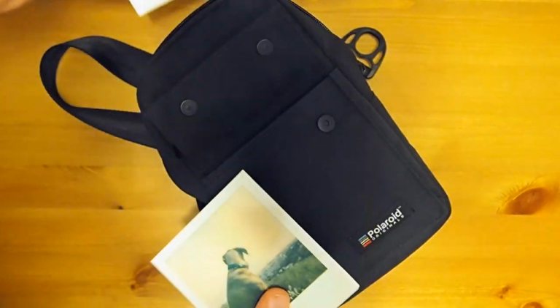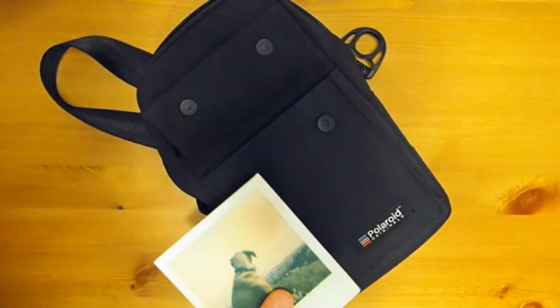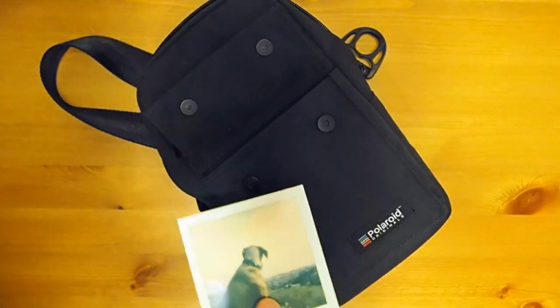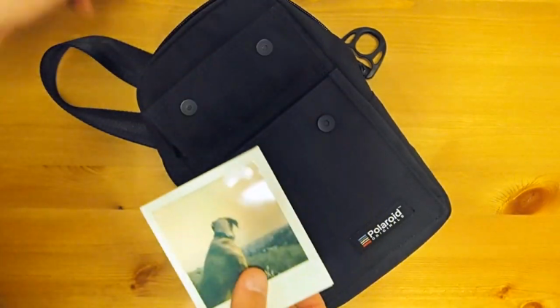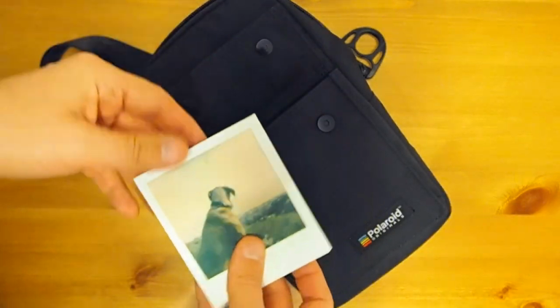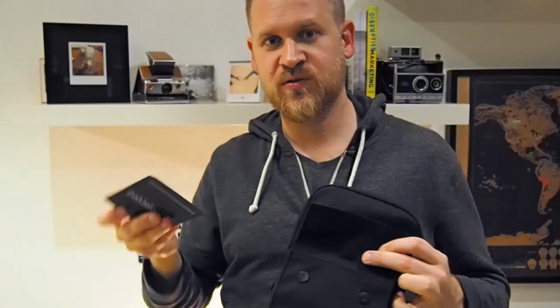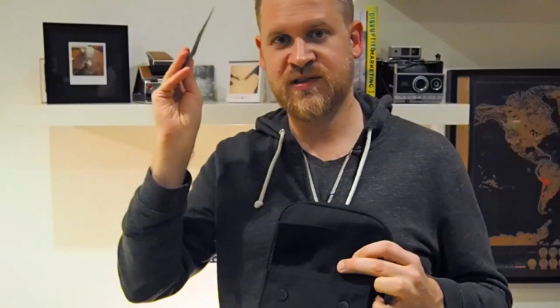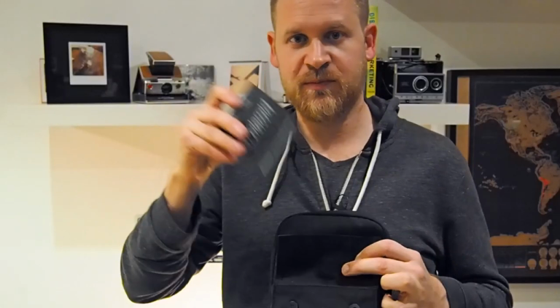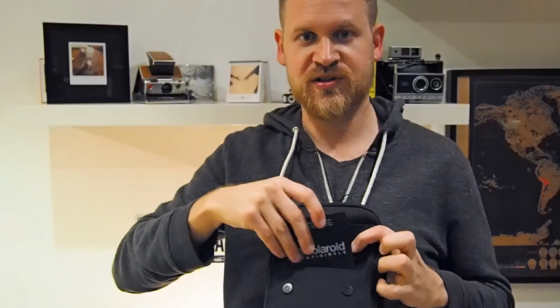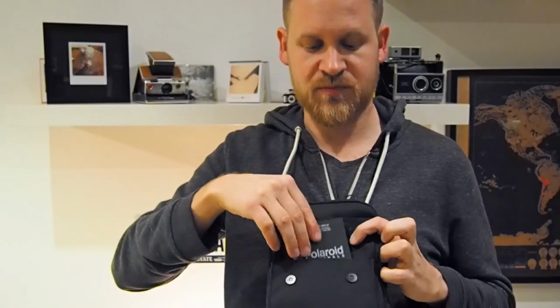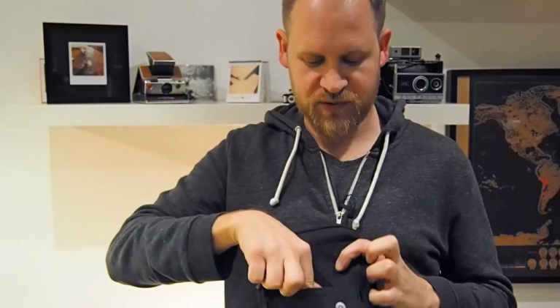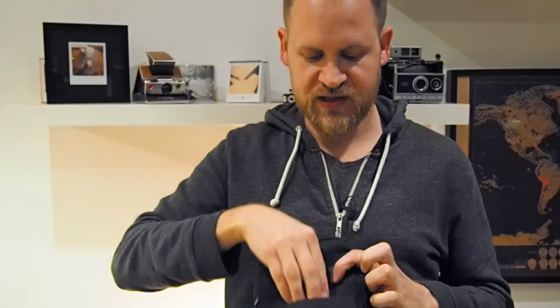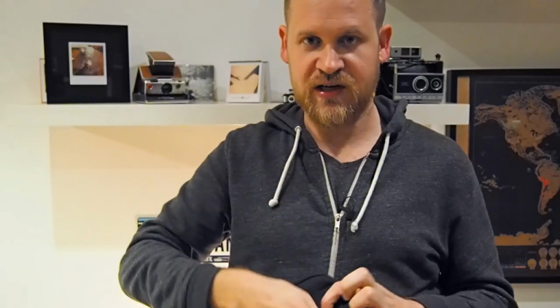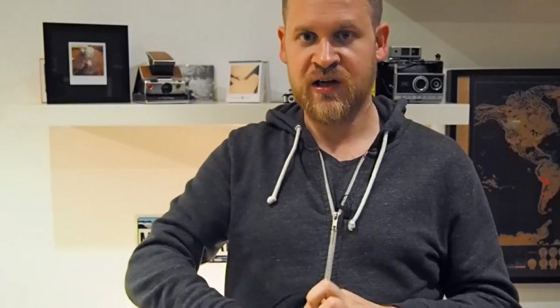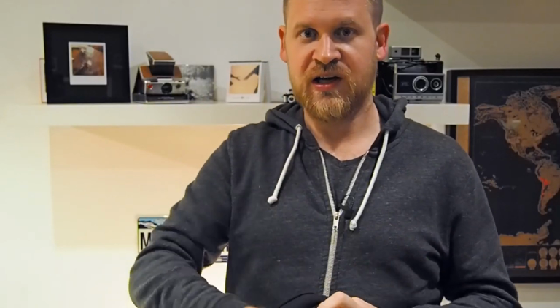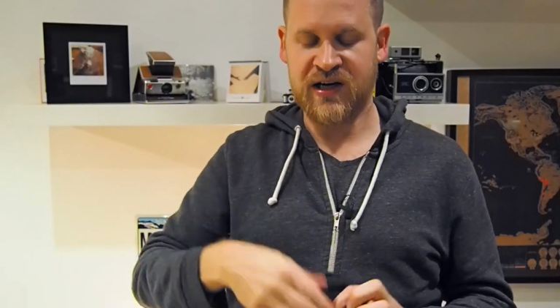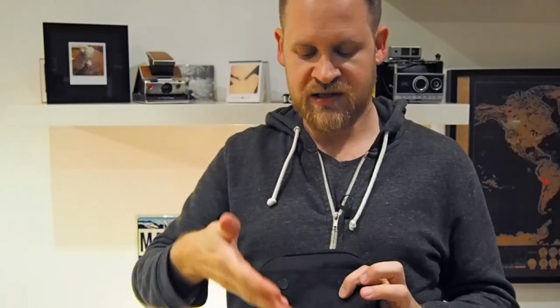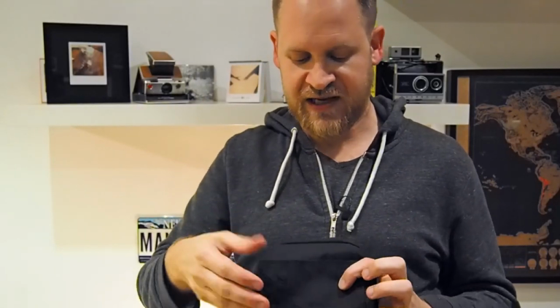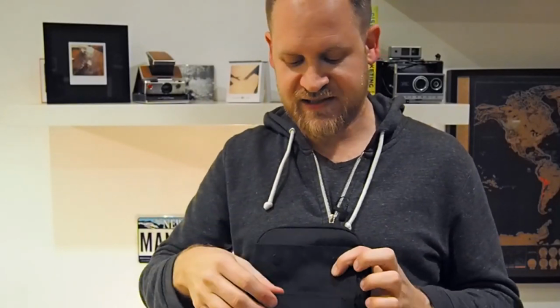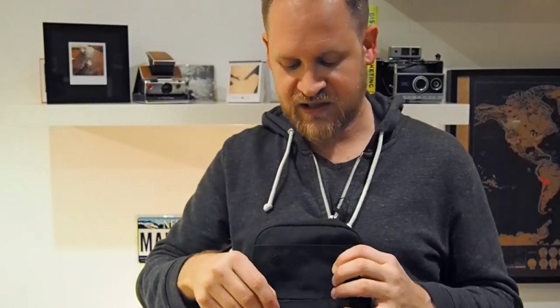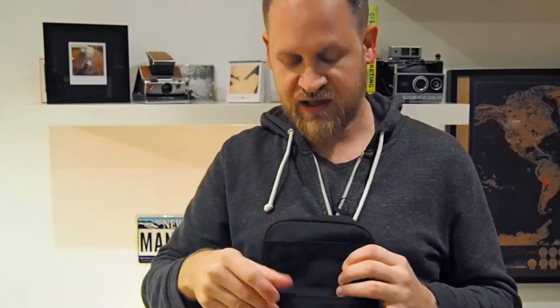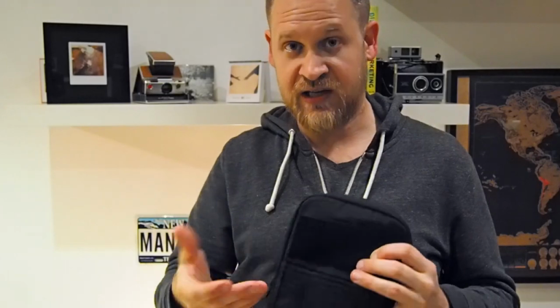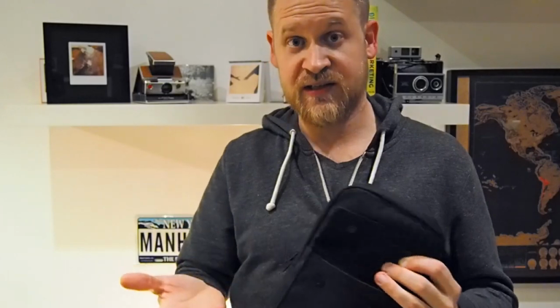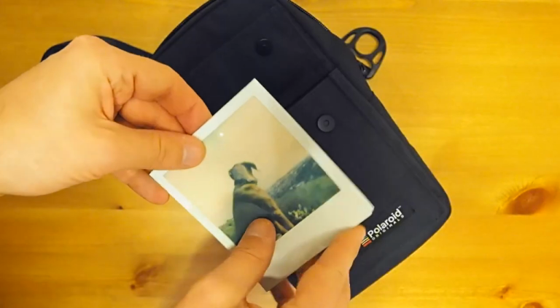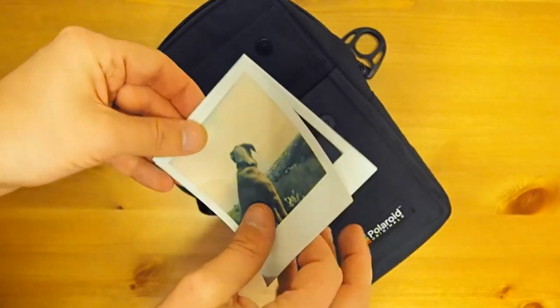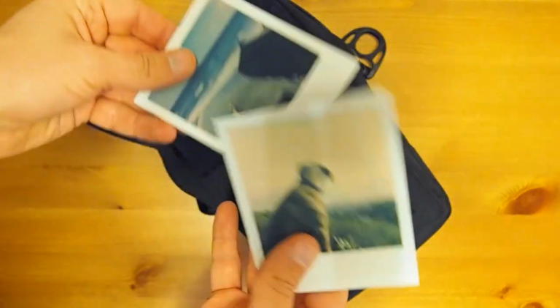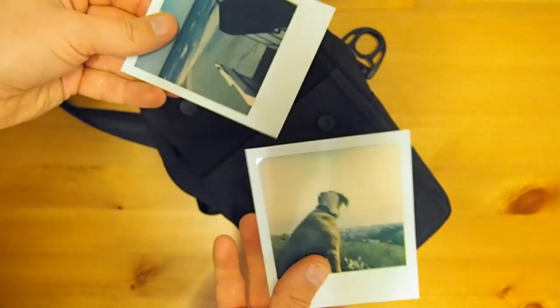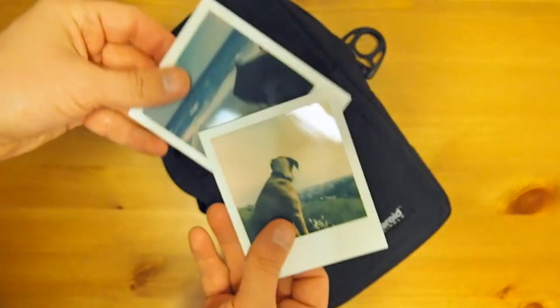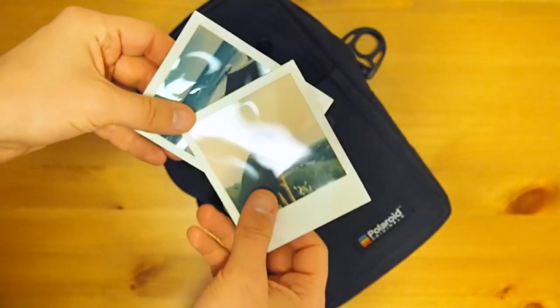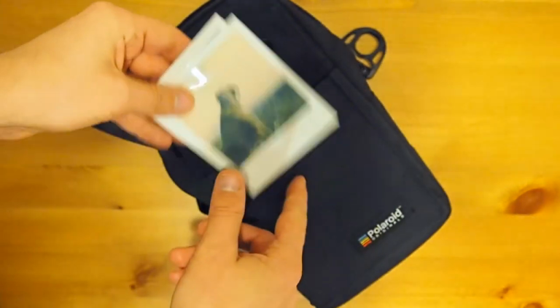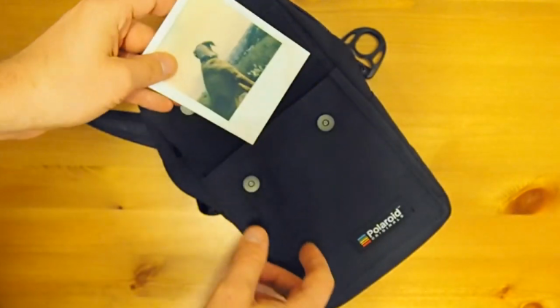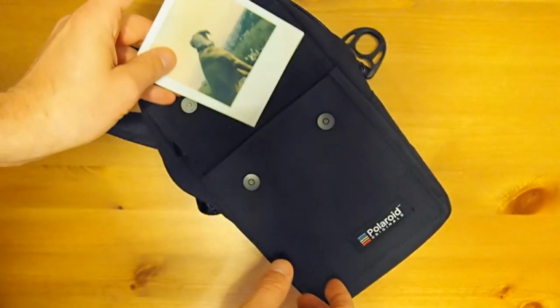You can put the darkslide in here and also obviously pictures. So you can go shoot, take the picture, put it in here — it's light sealed and it can develop inside, which is a nice feature.